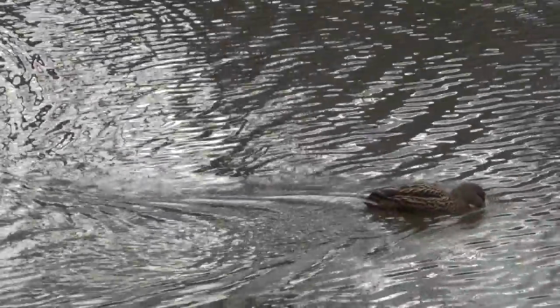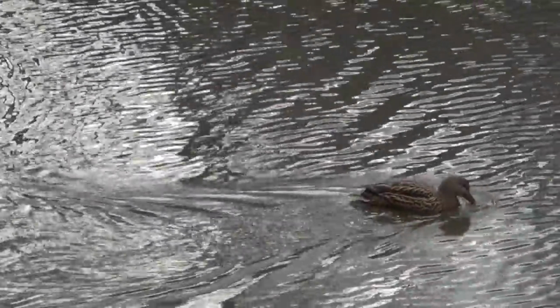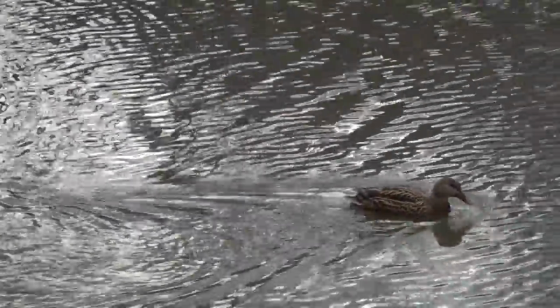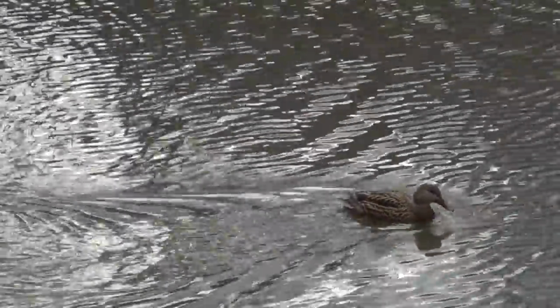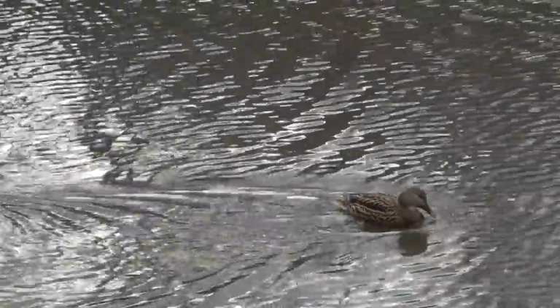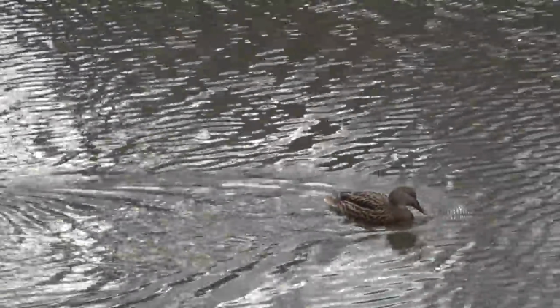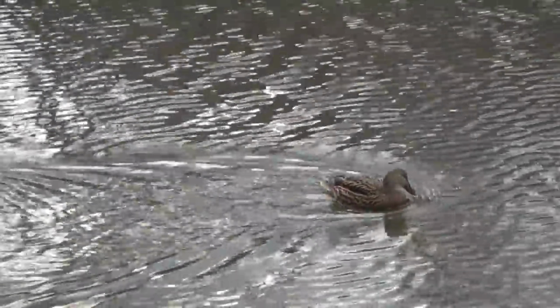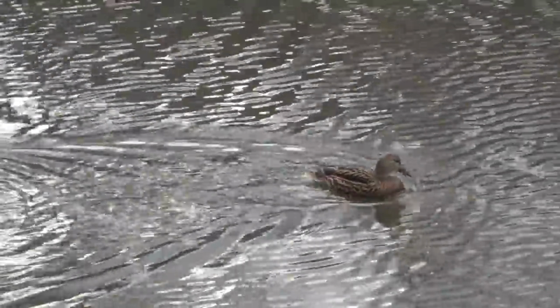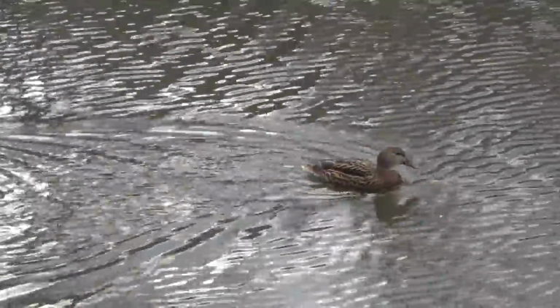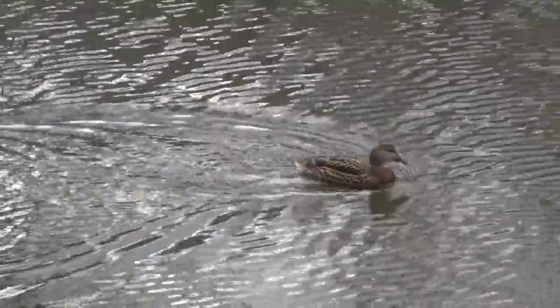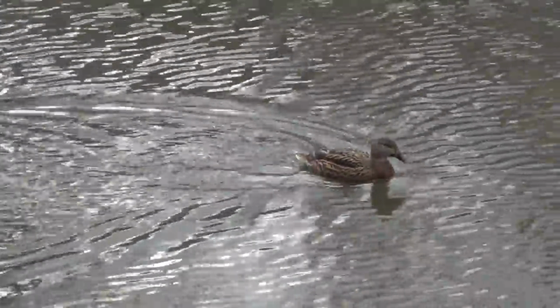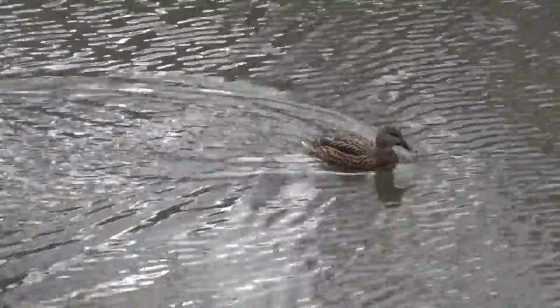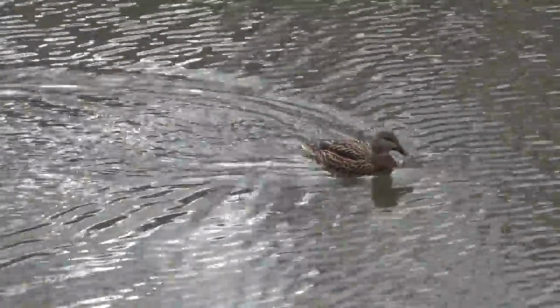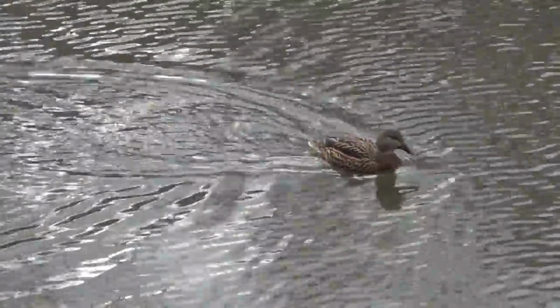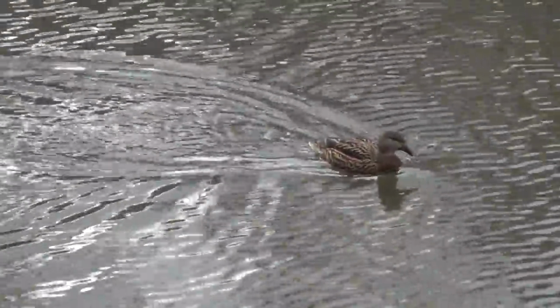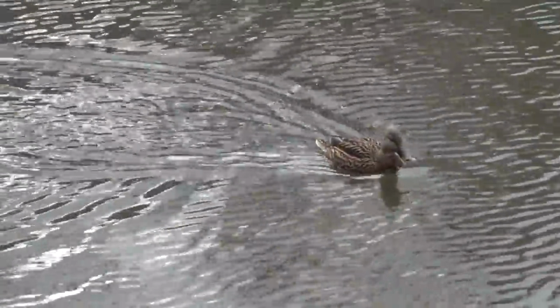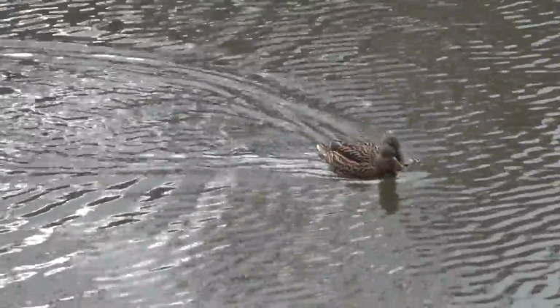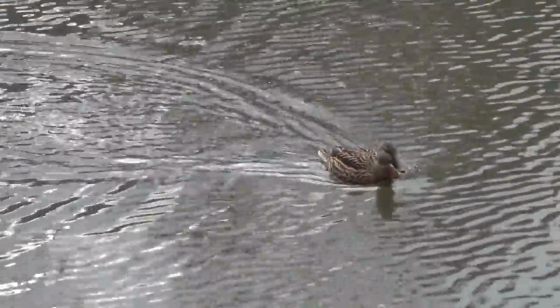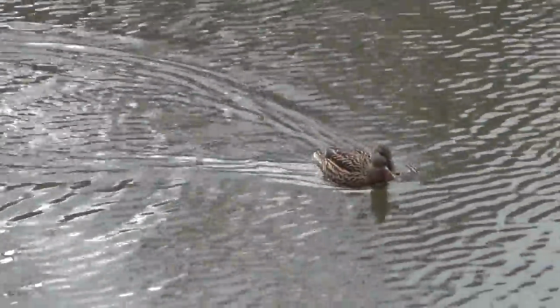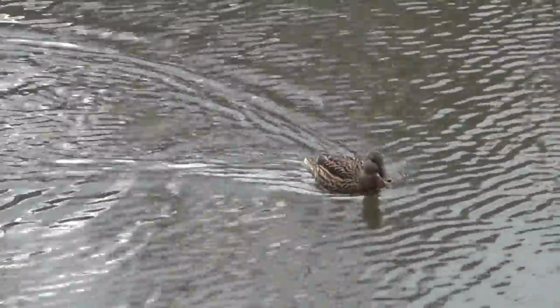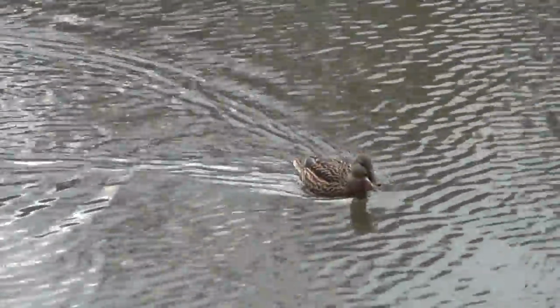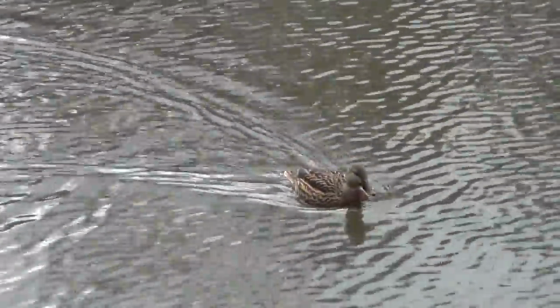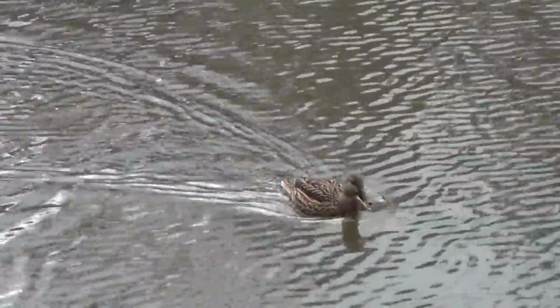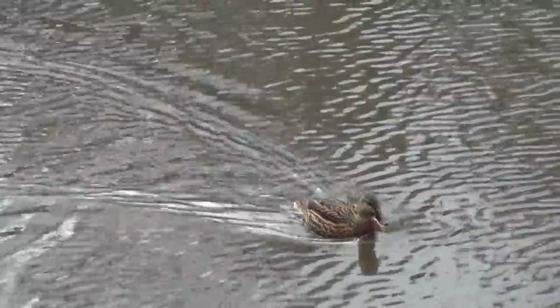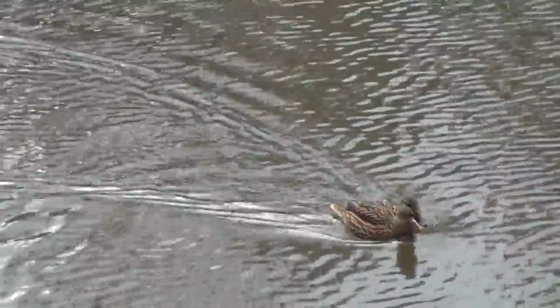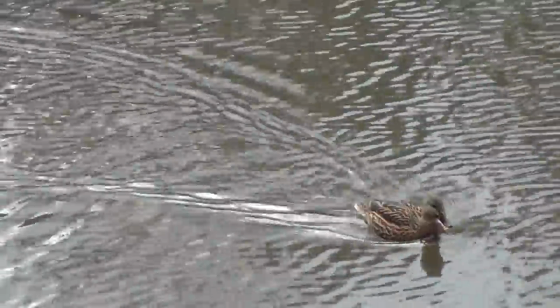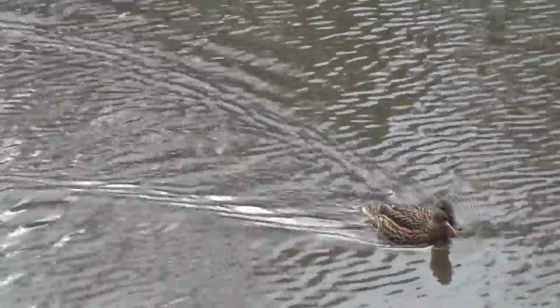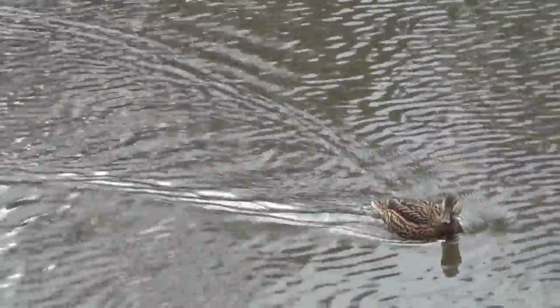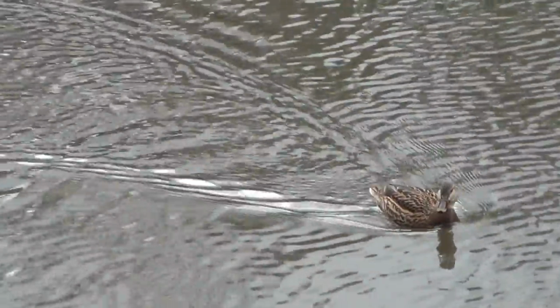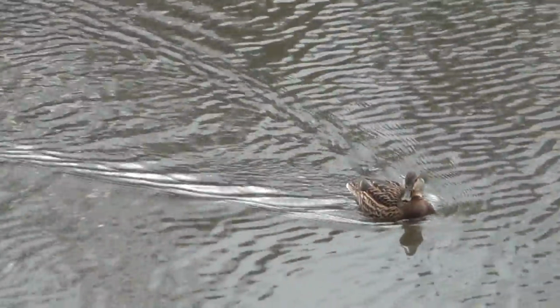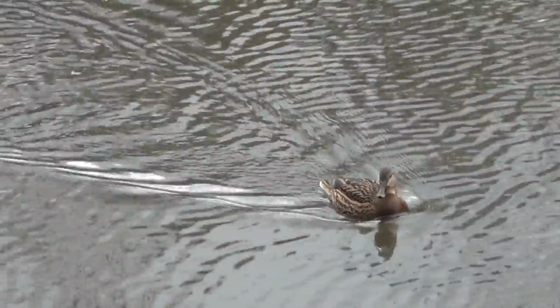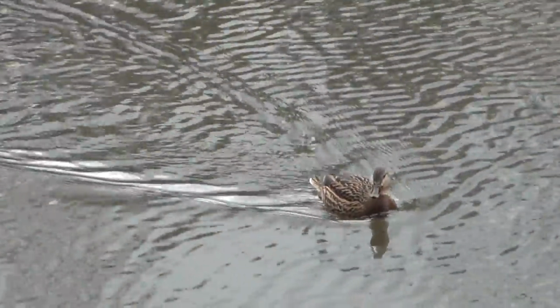This is a test of the Sony Handycam. It's not on a tripod.